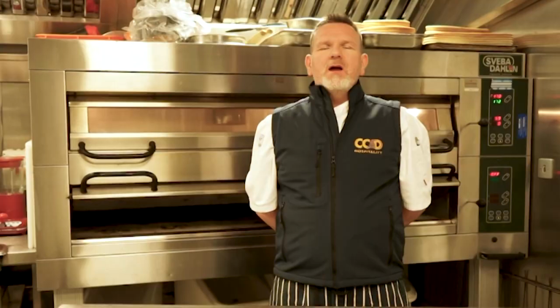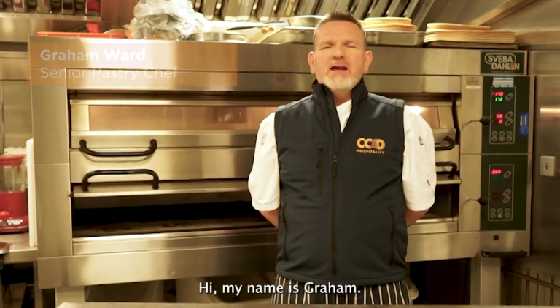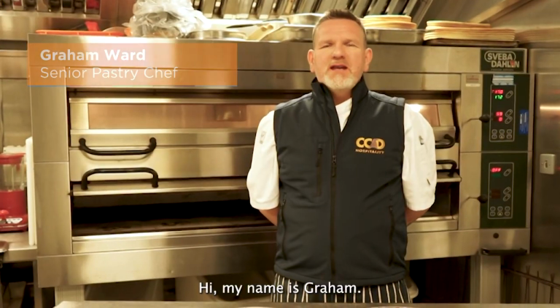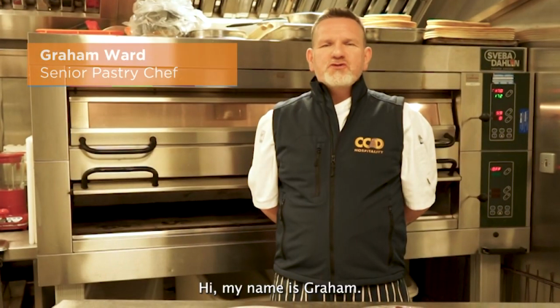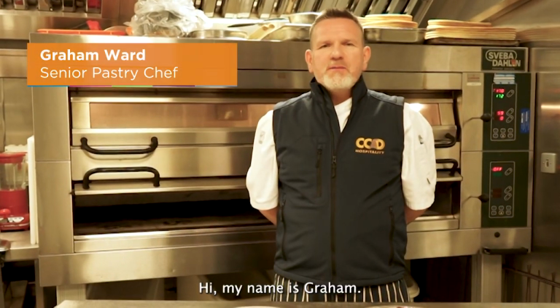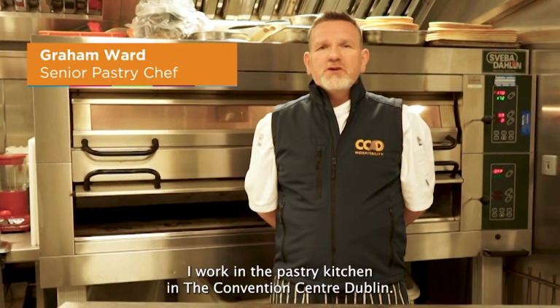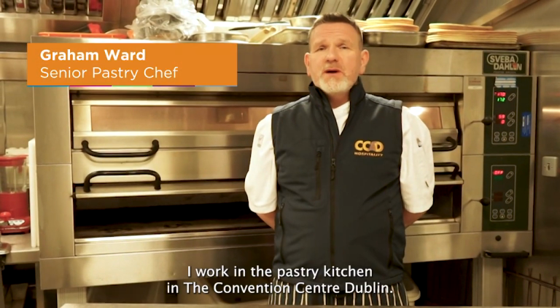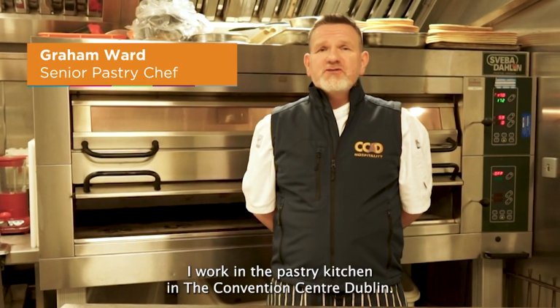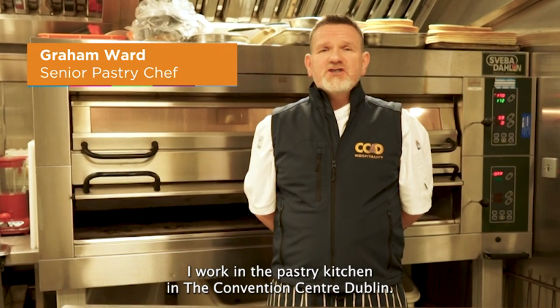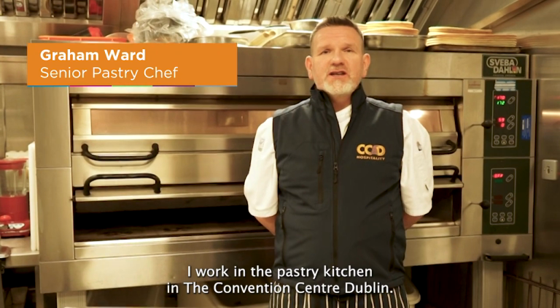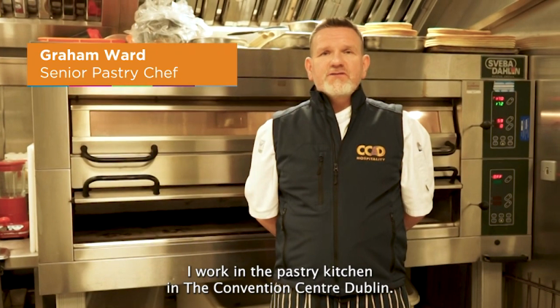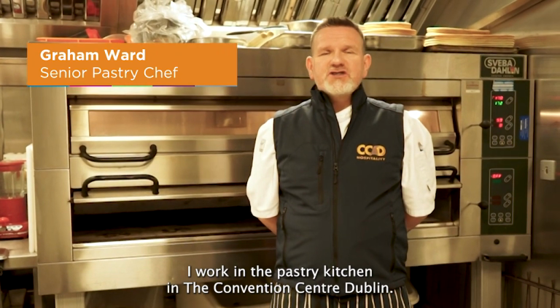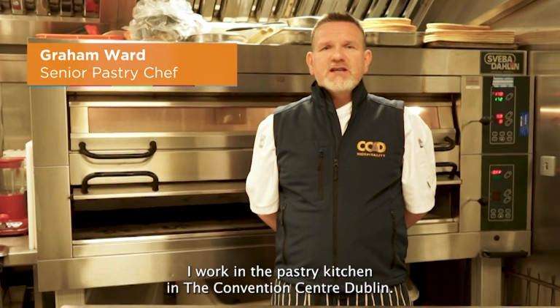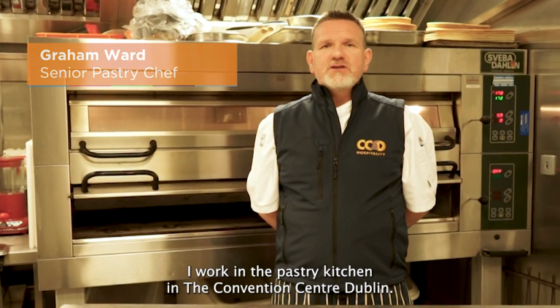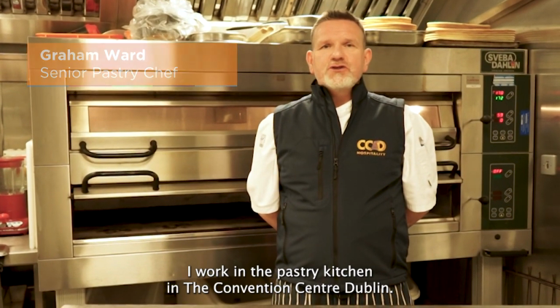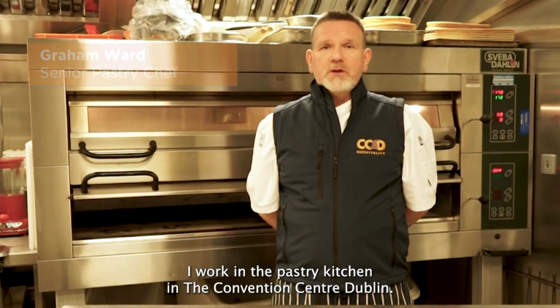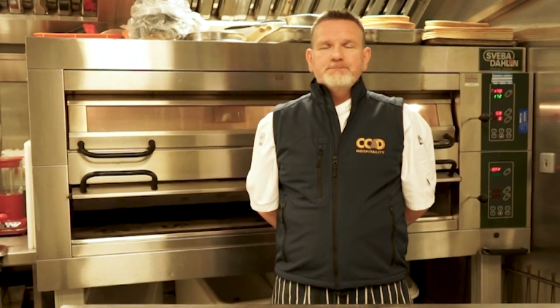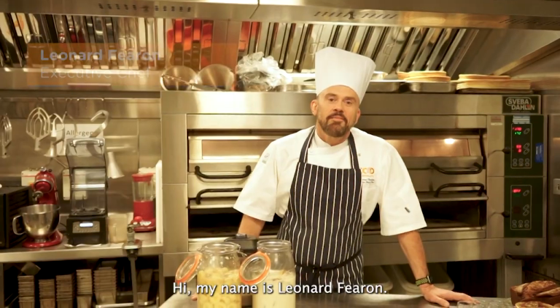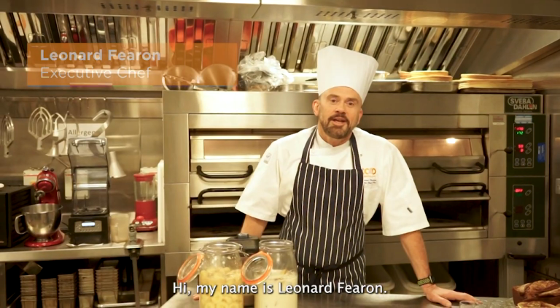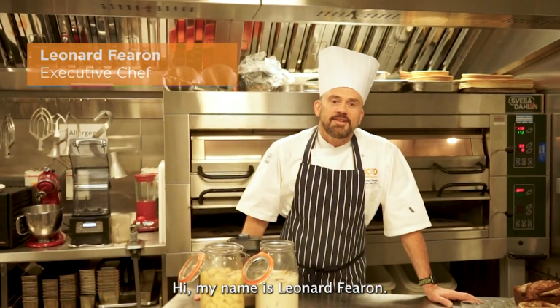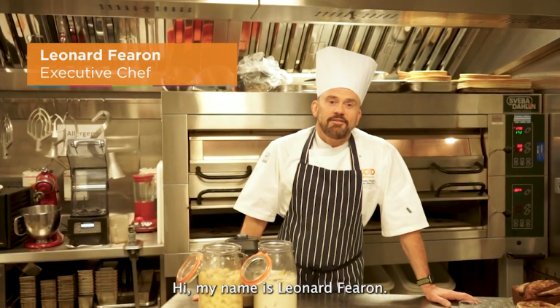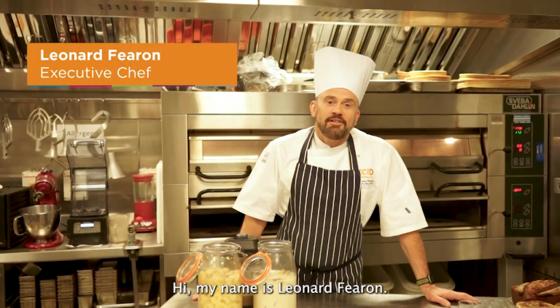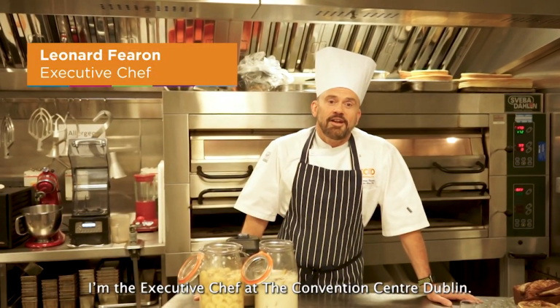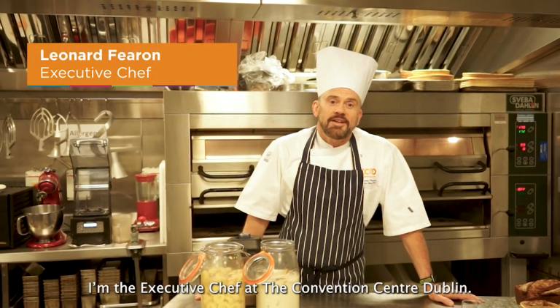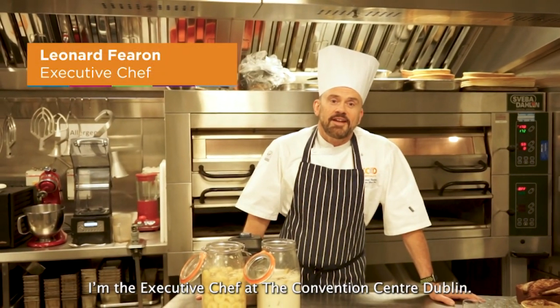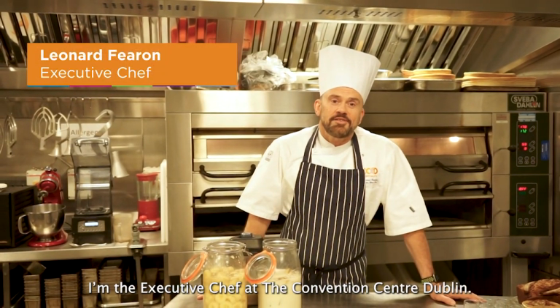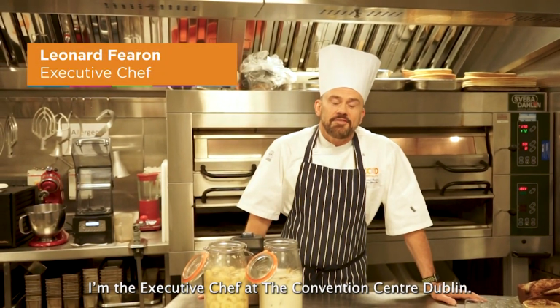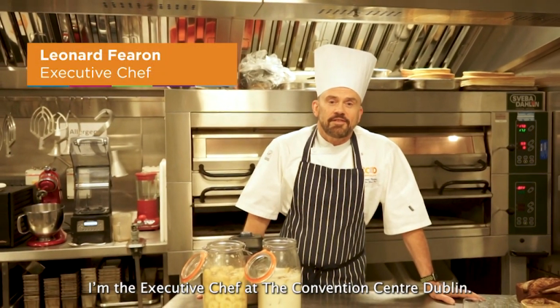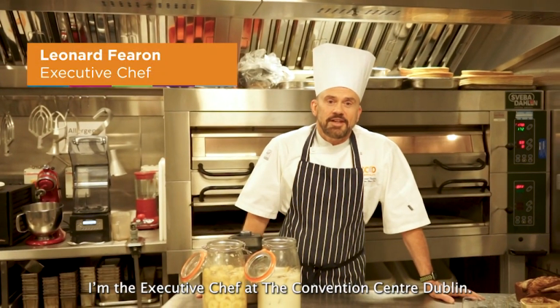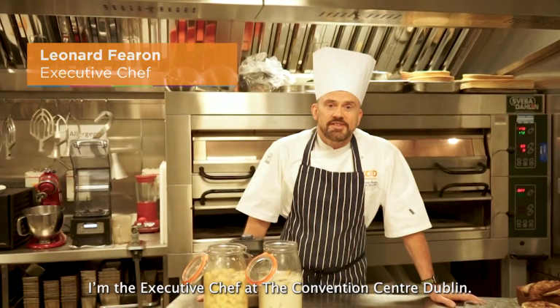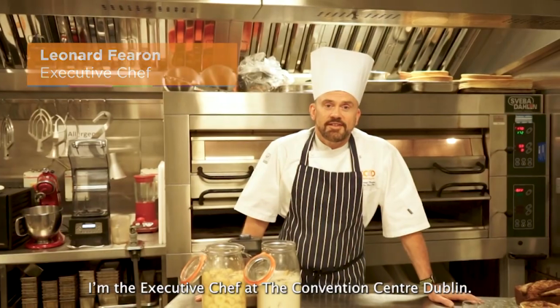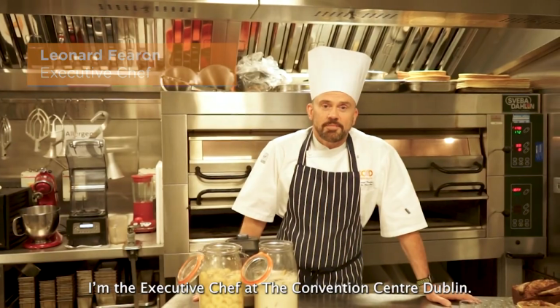Hi, my name is Graeme, I'm working in the Pastry Kitchen in the Convention Centre Dublin. Hi, my name is Leonard Furon, I'm the Executive Chef at the Convention Centre Dublin.